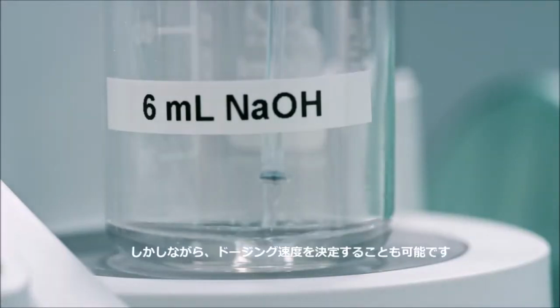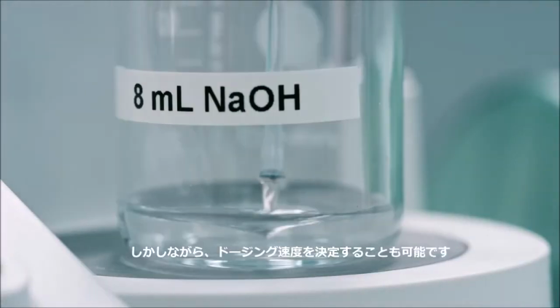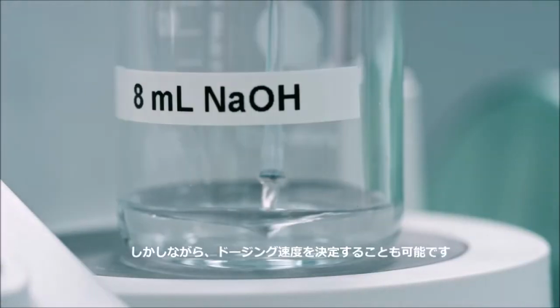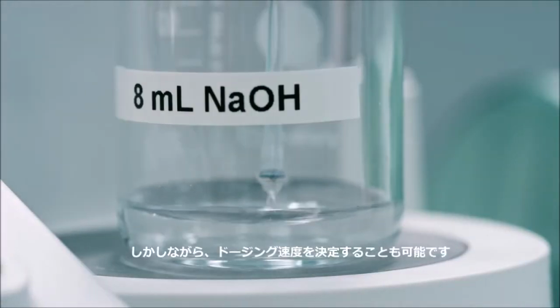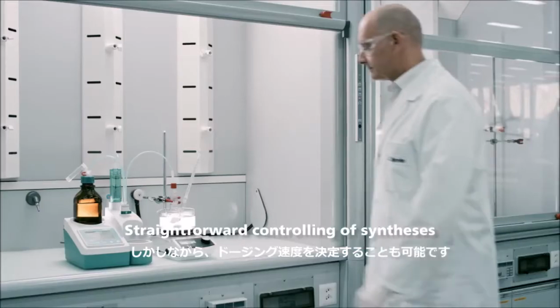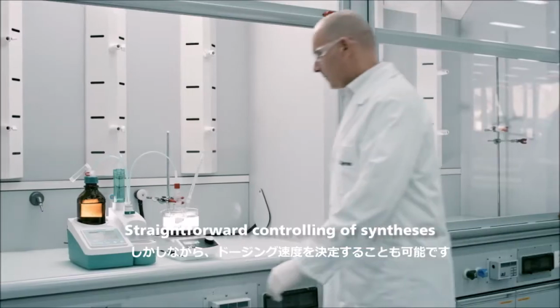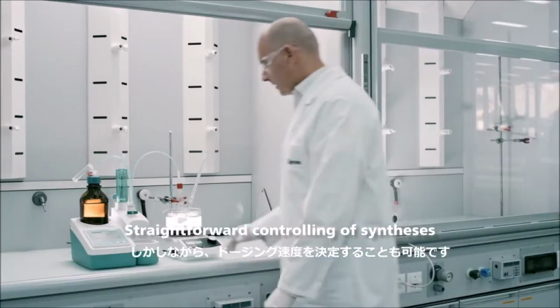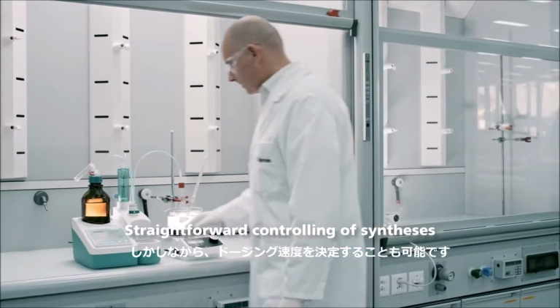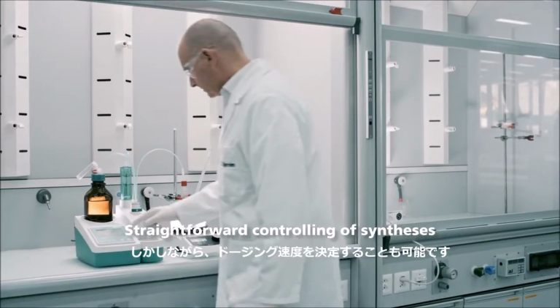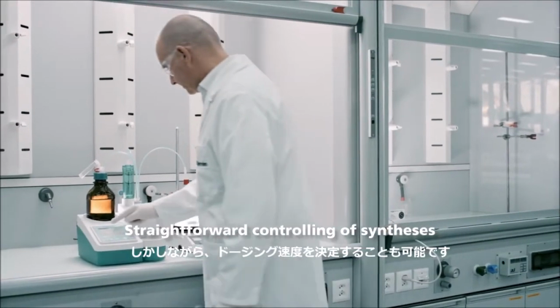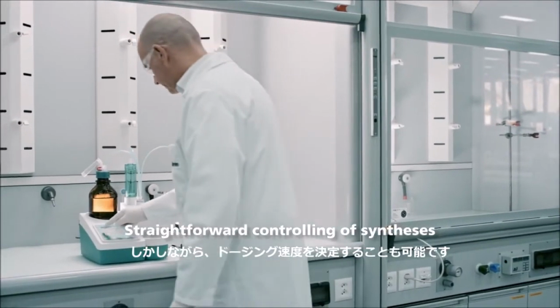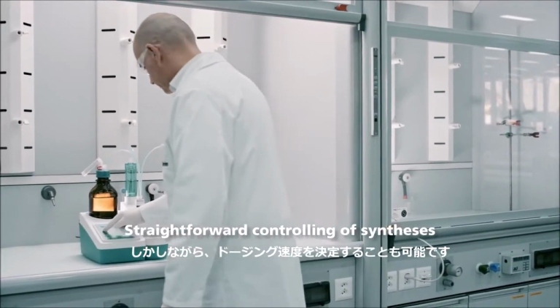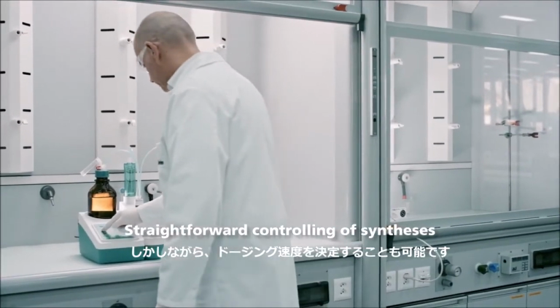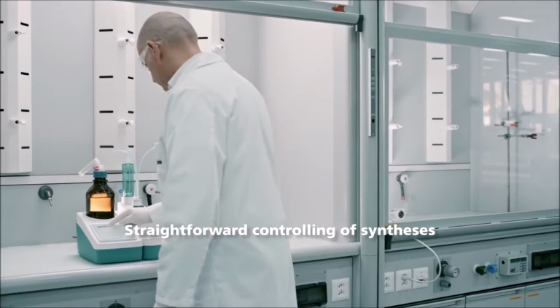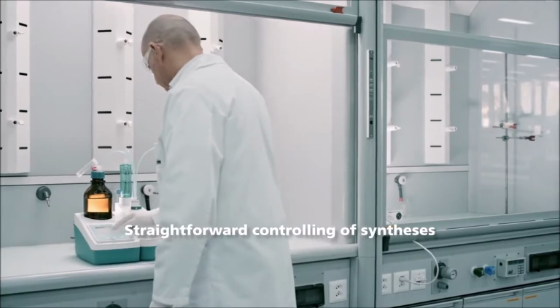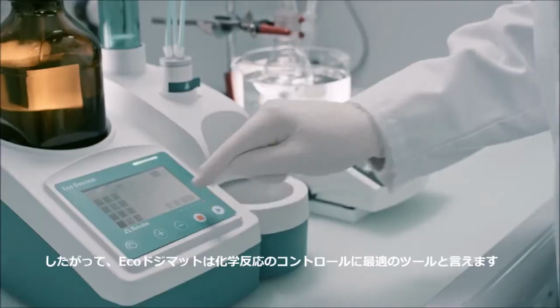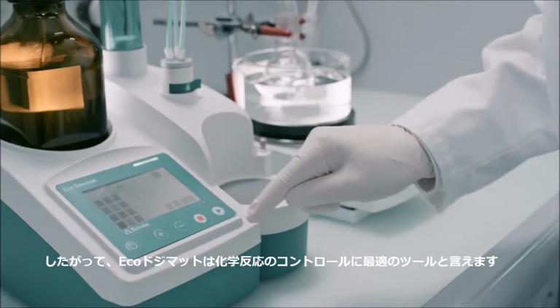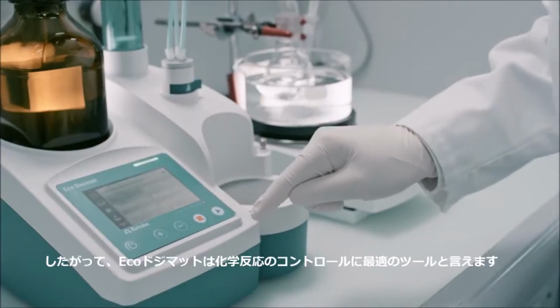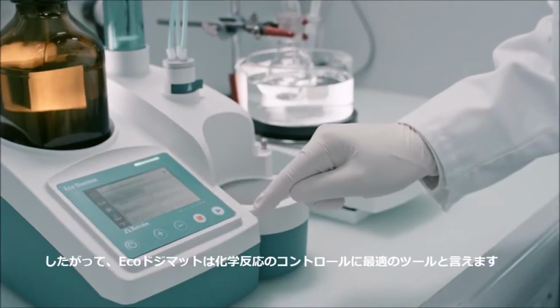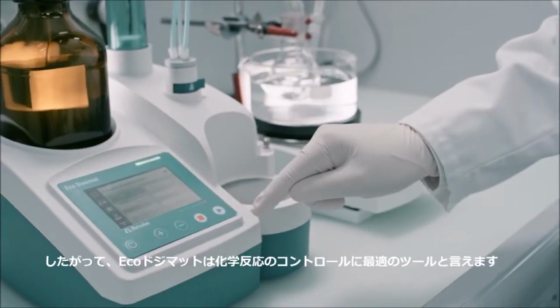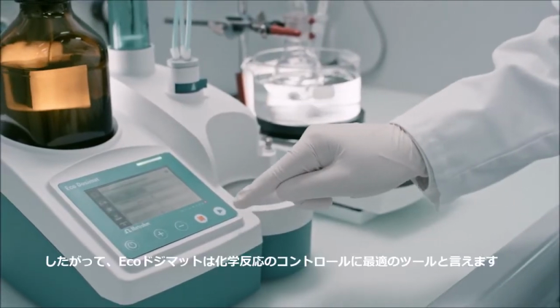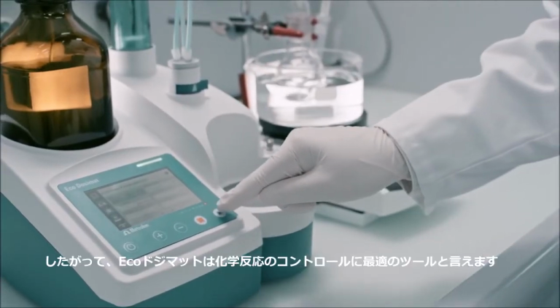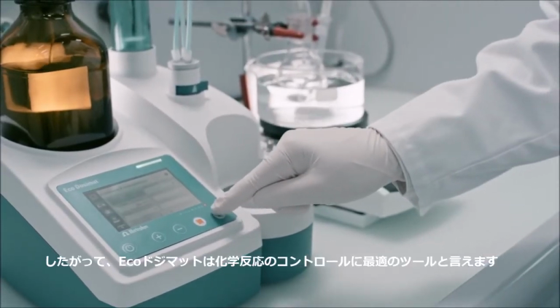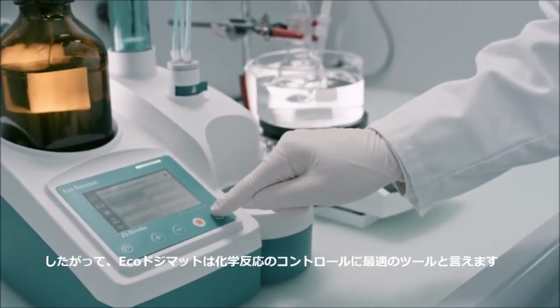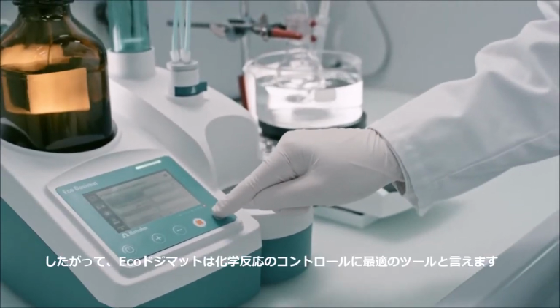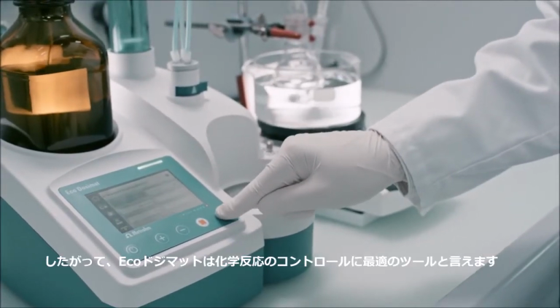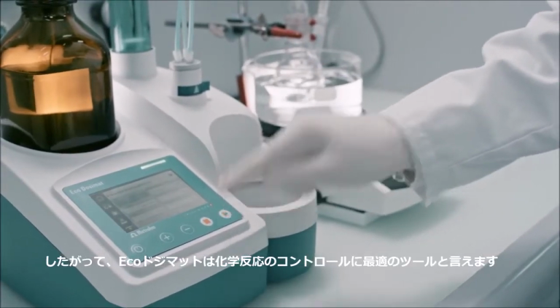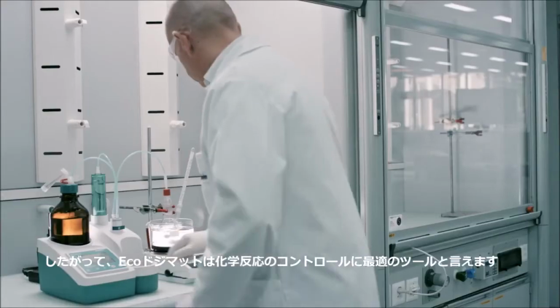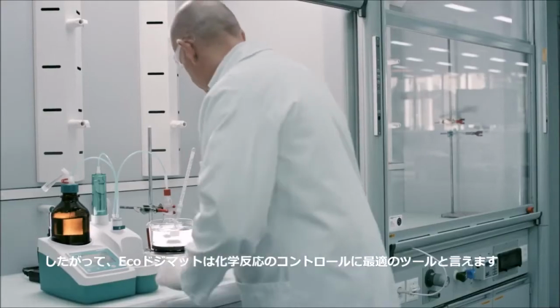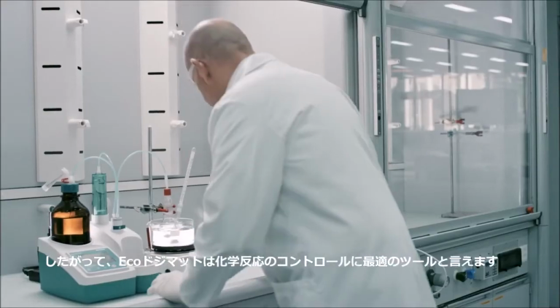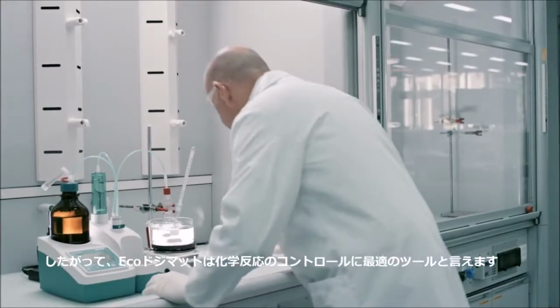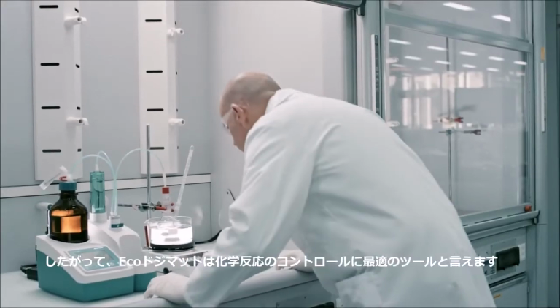However, you can also define the dosing rate, which makes the EcoDosomat the perfect tool to control chemical reactions.